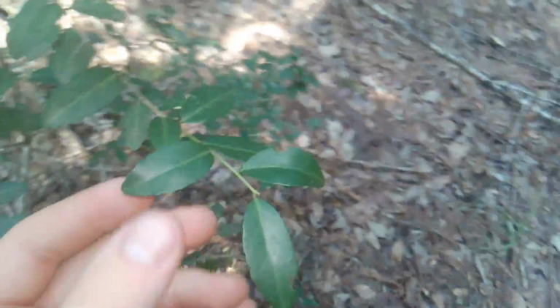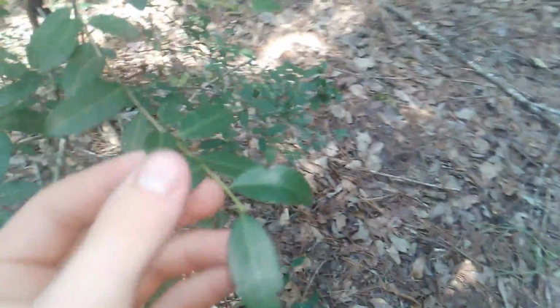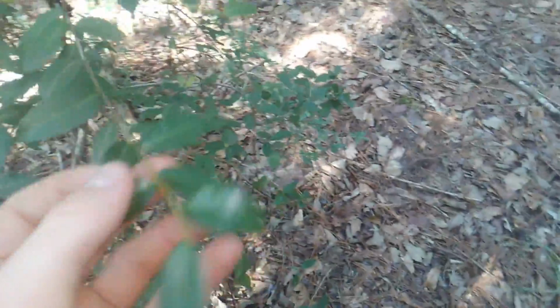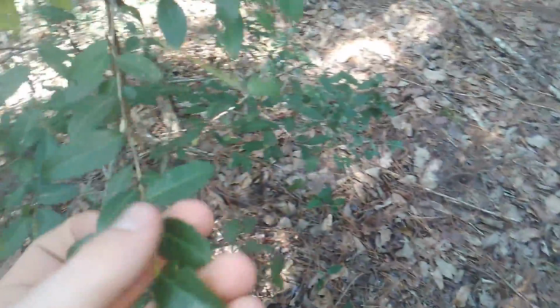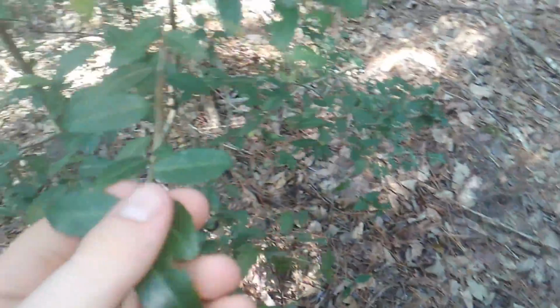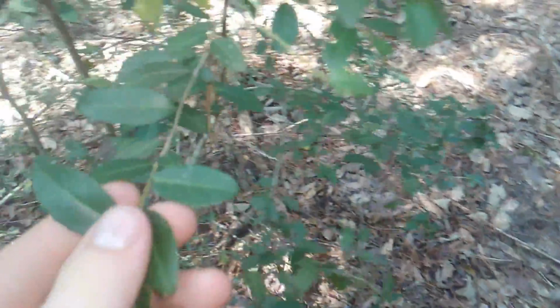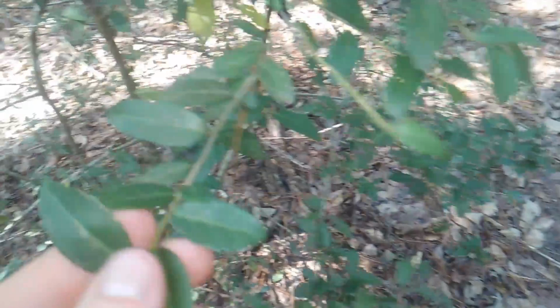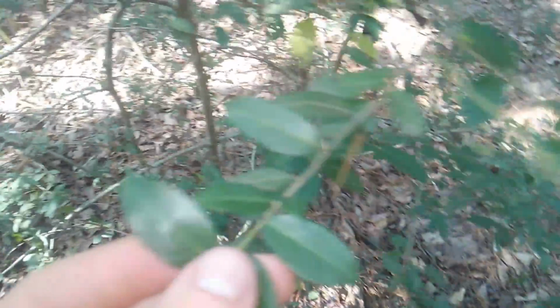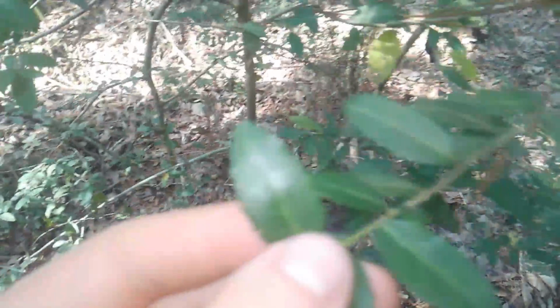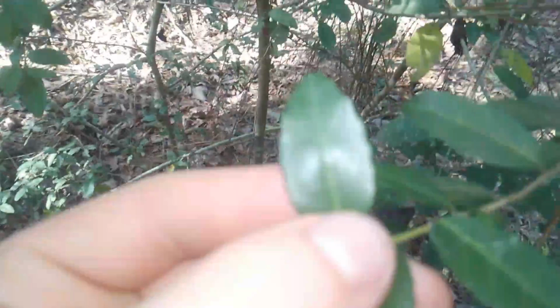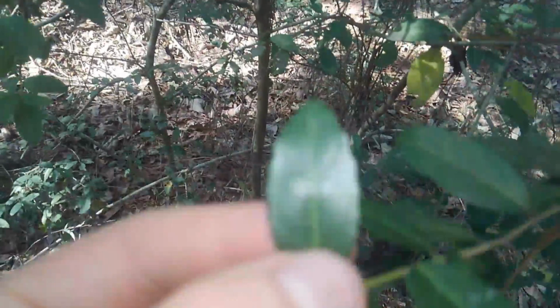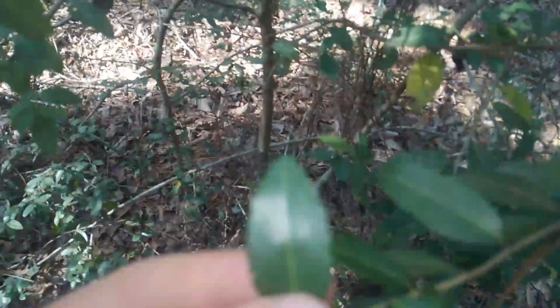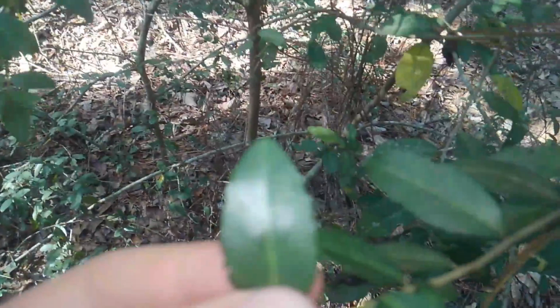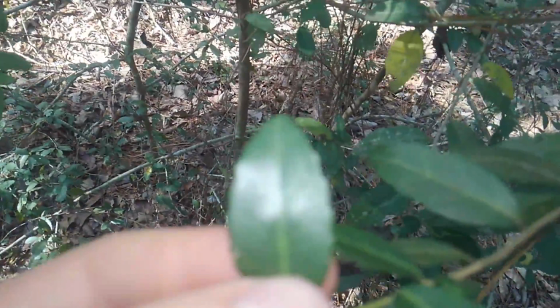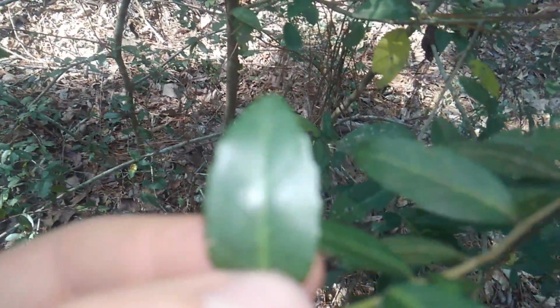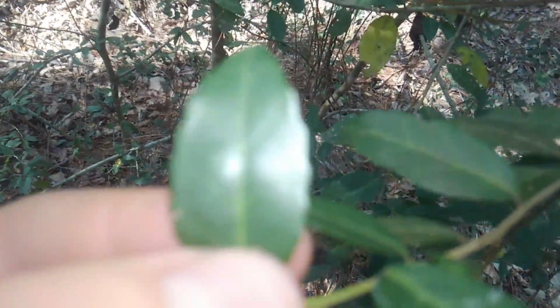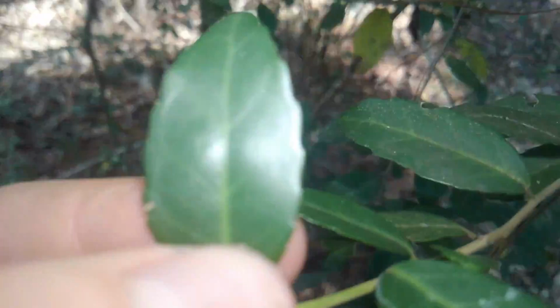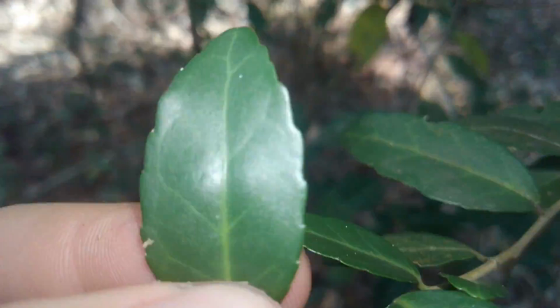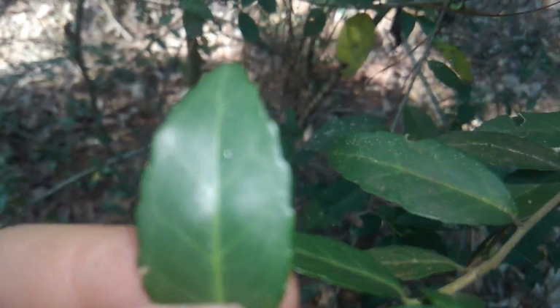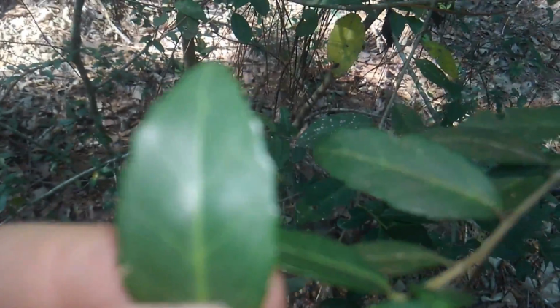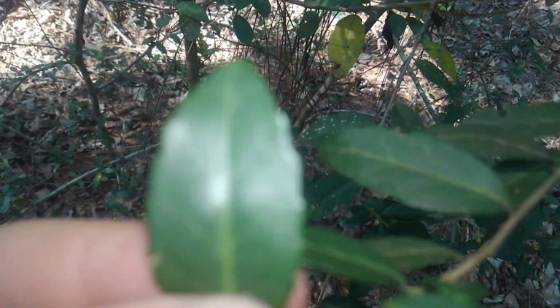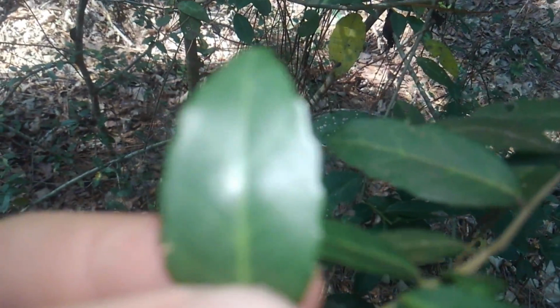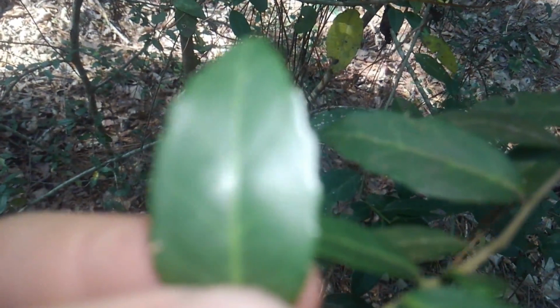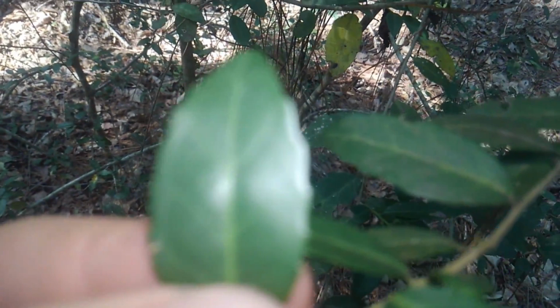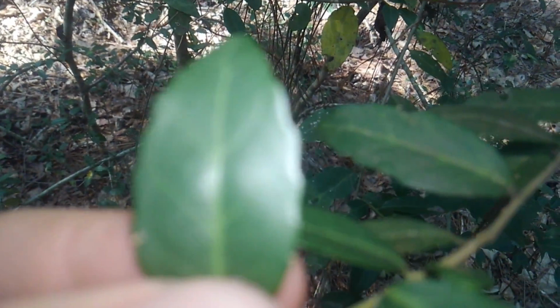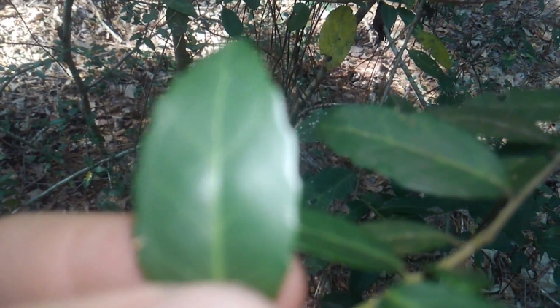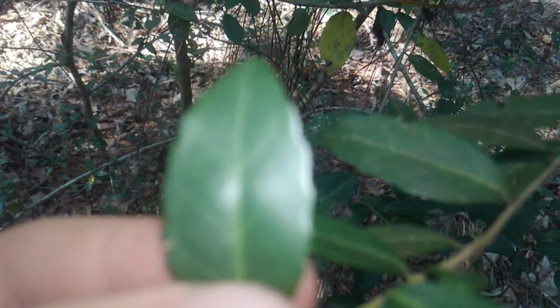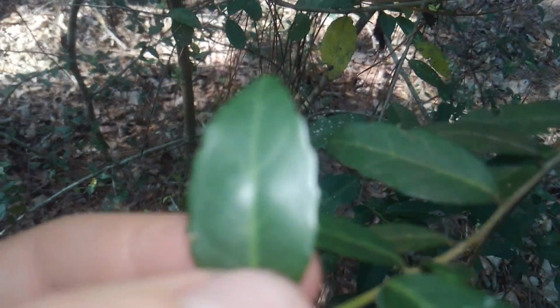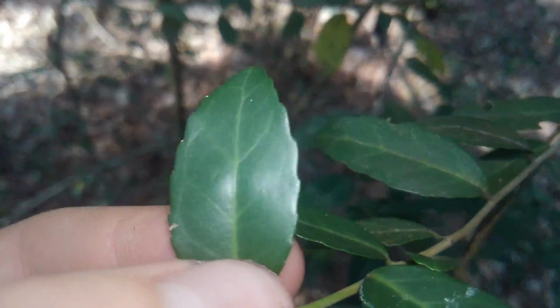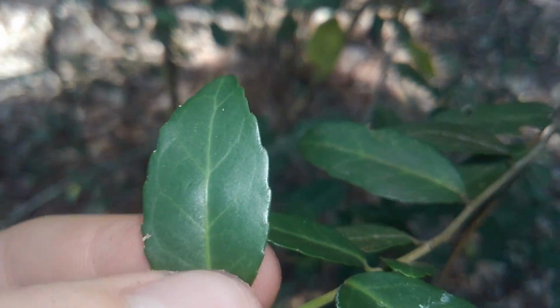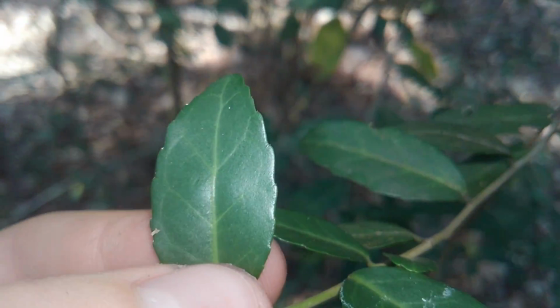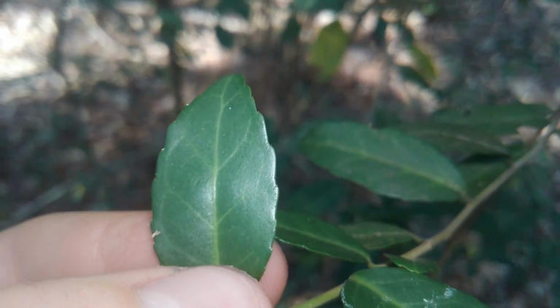Its leaves are small, oval-shaped, and serrated.